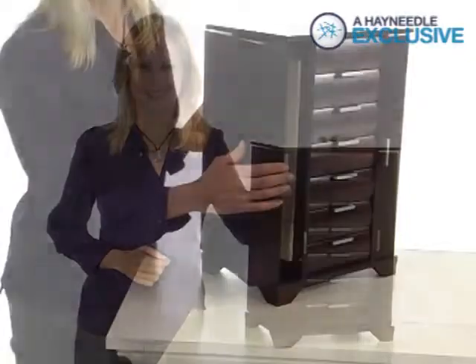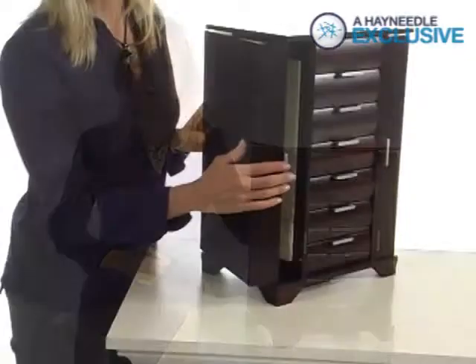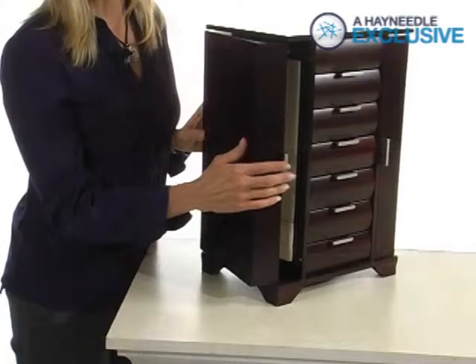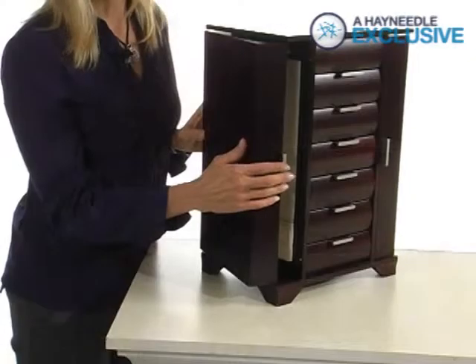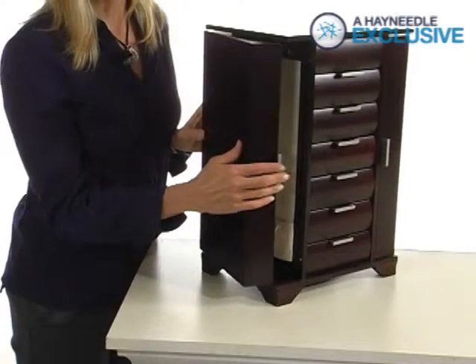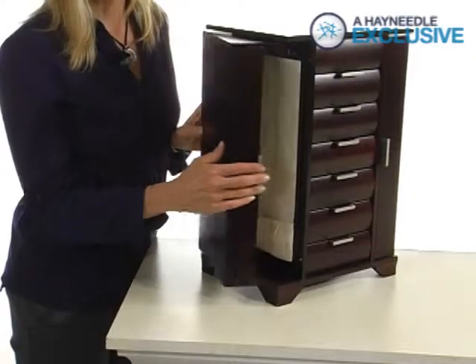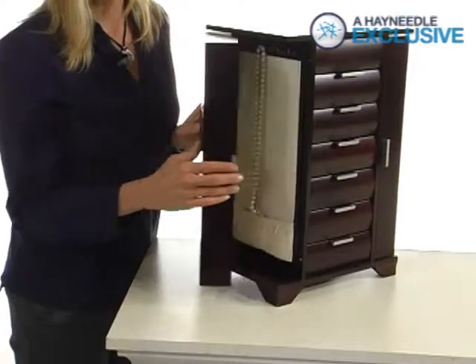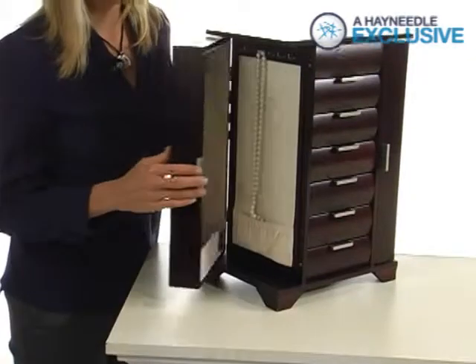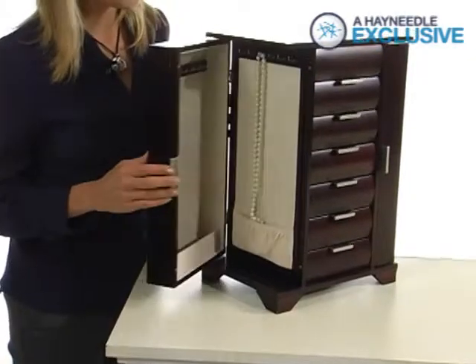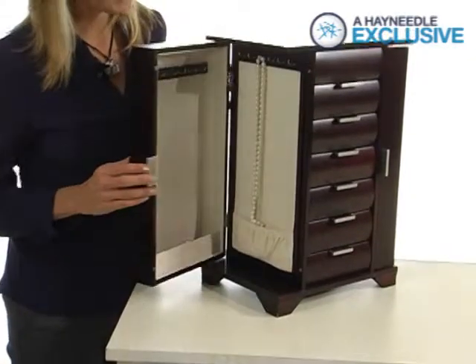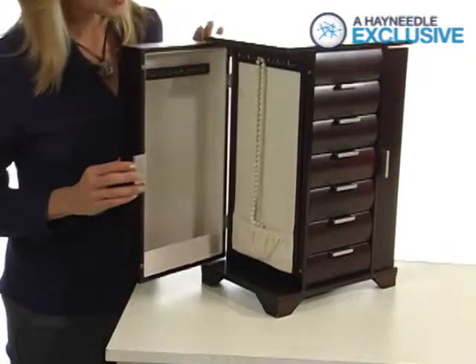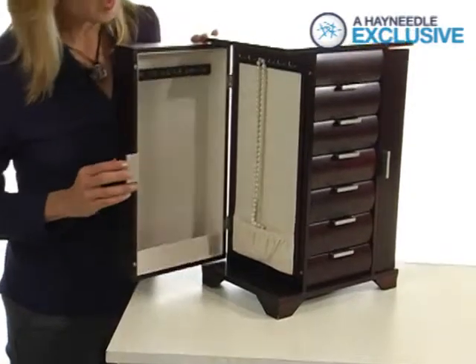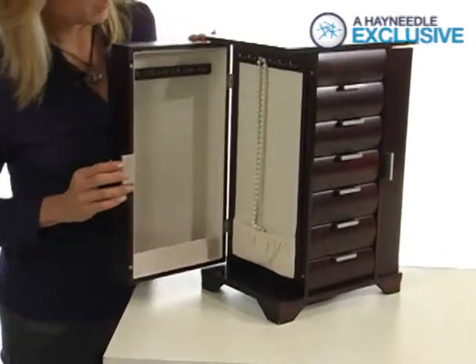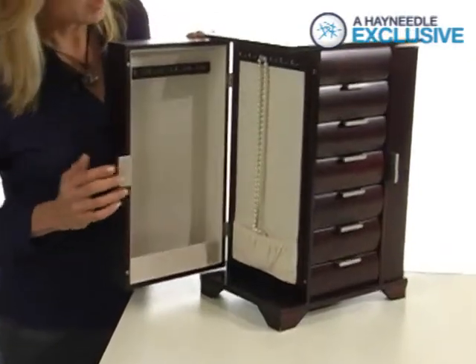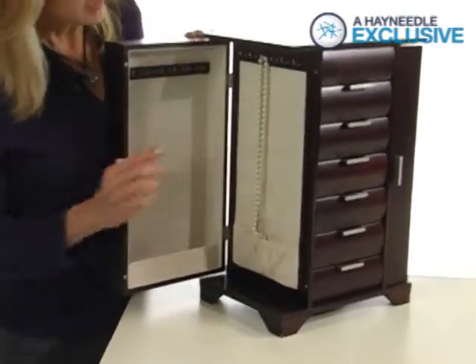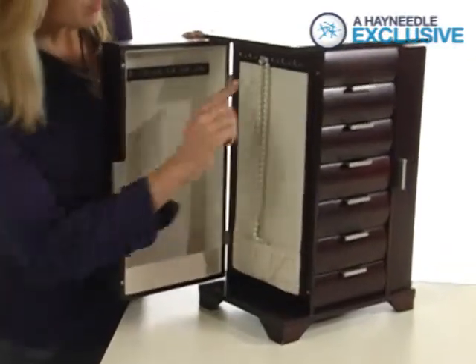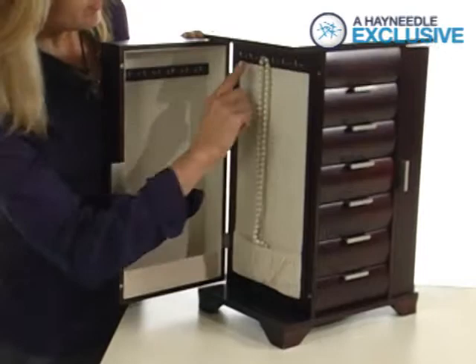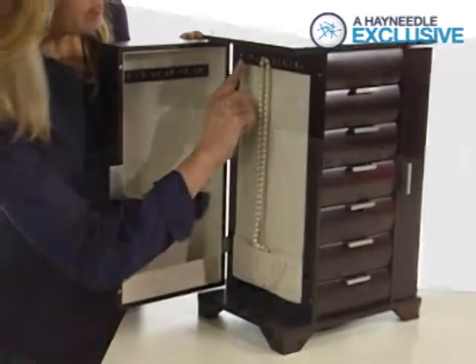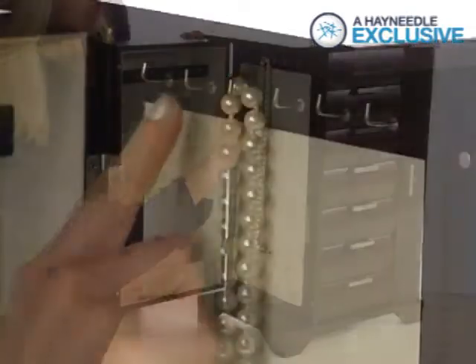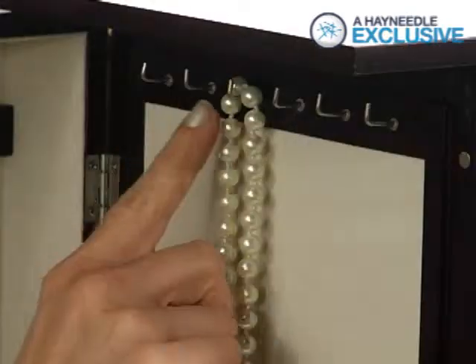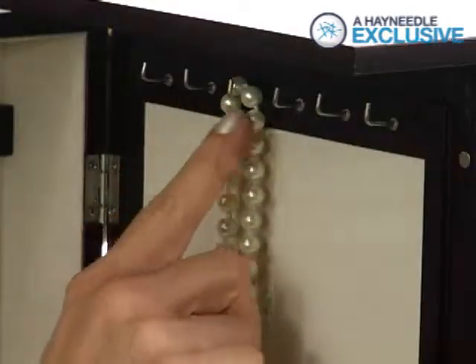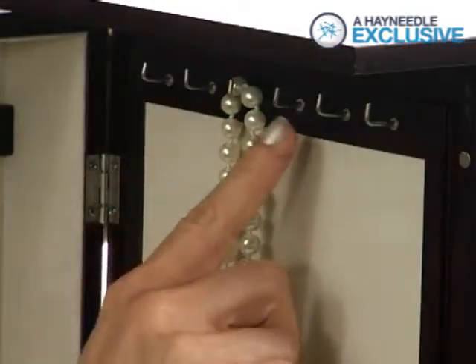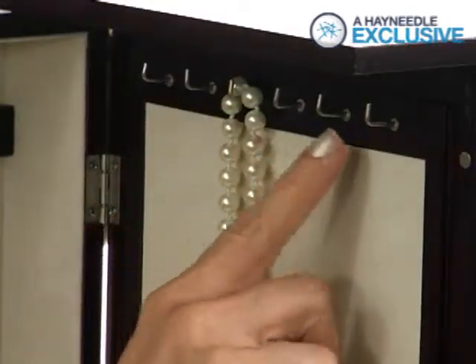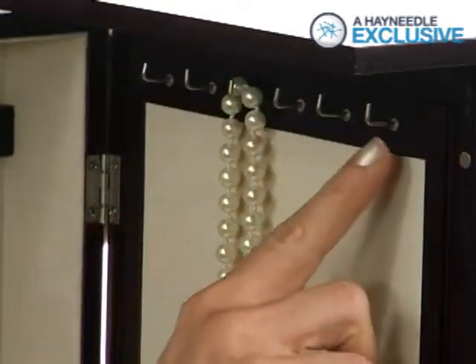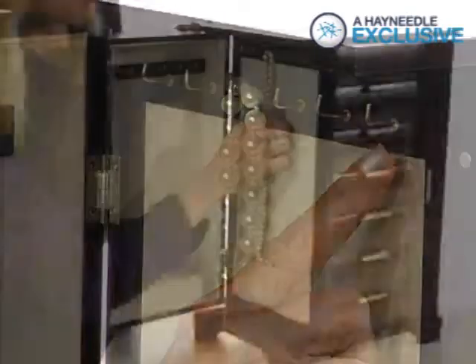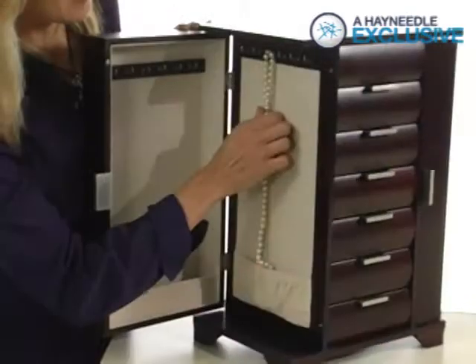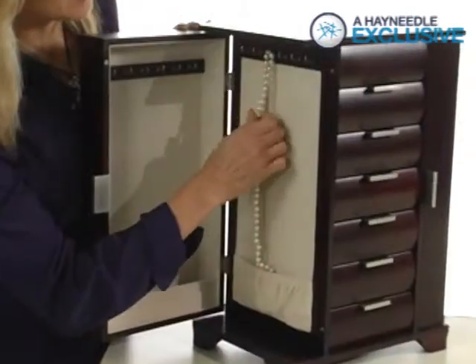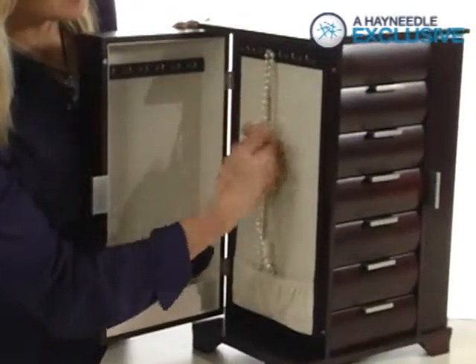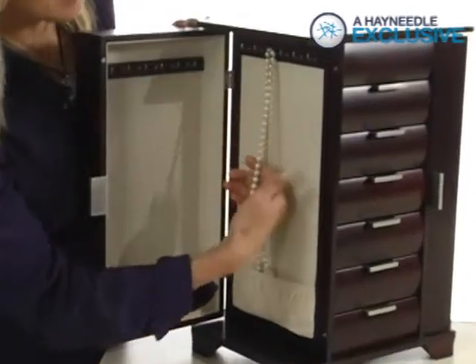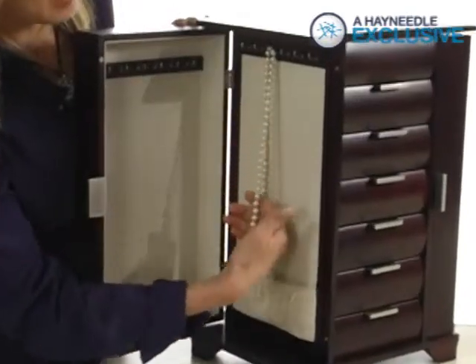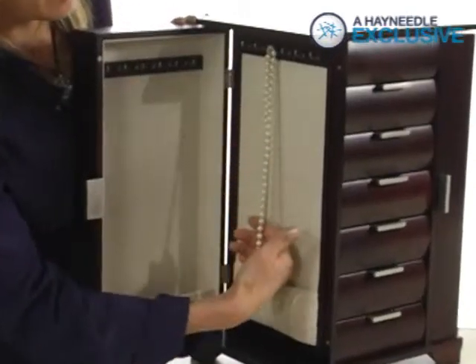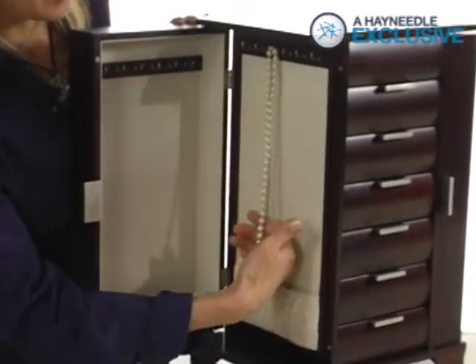The Ravella features two doors that swing open to reveal hanging hooks to keep your necklaces tangle free.